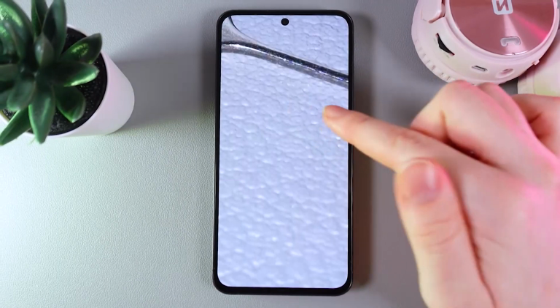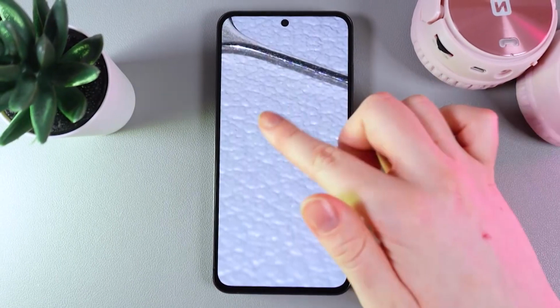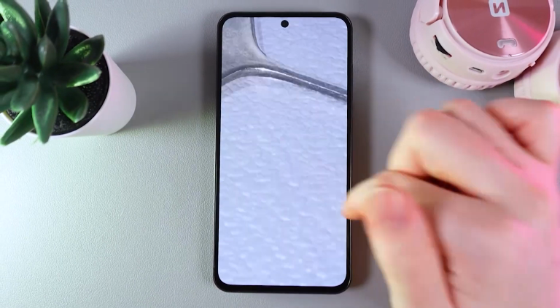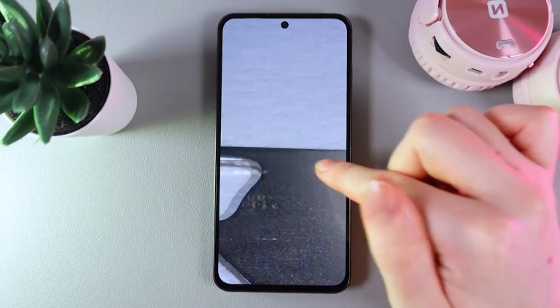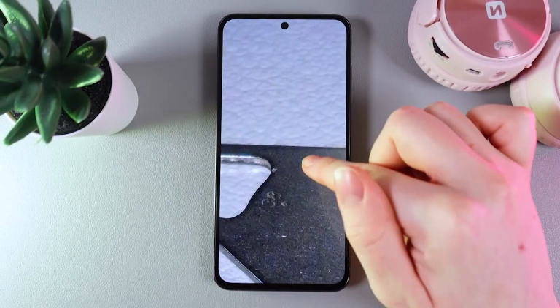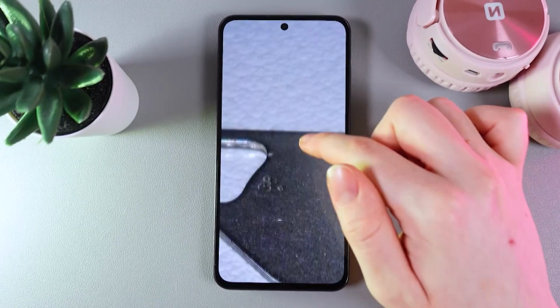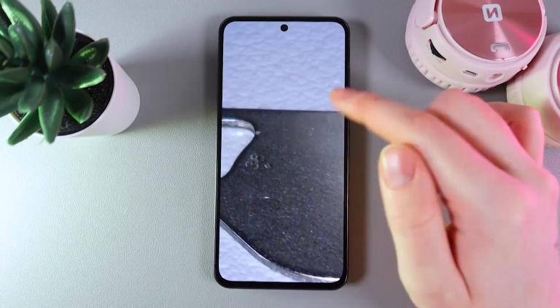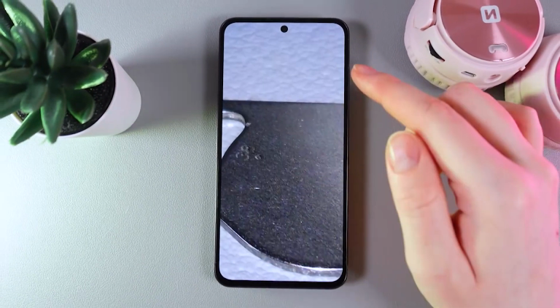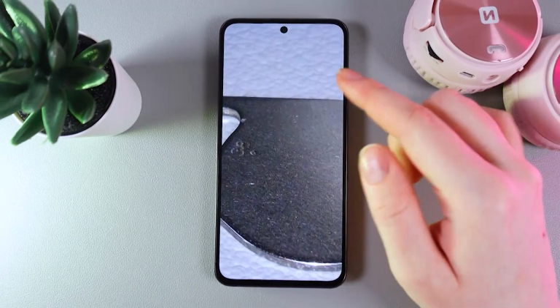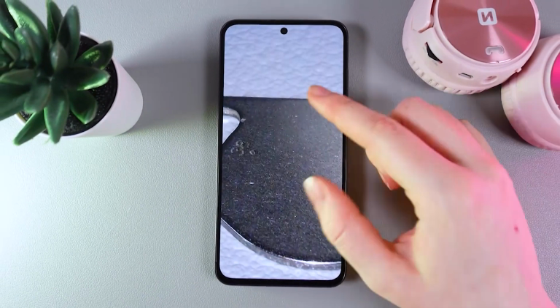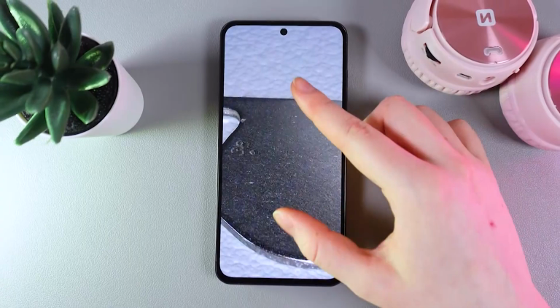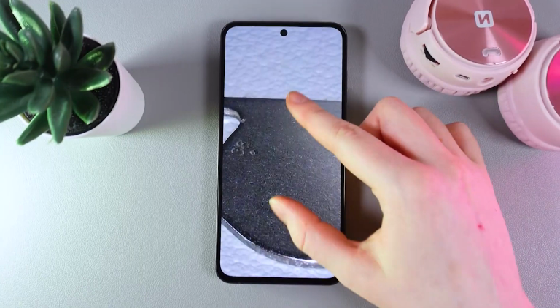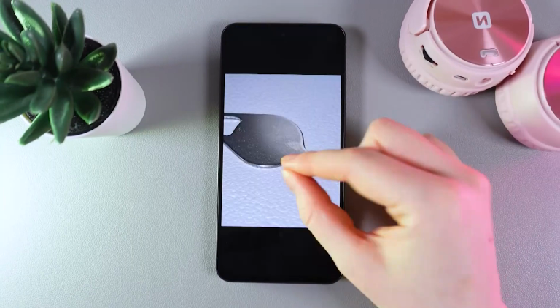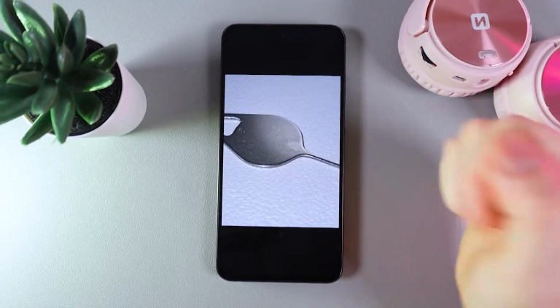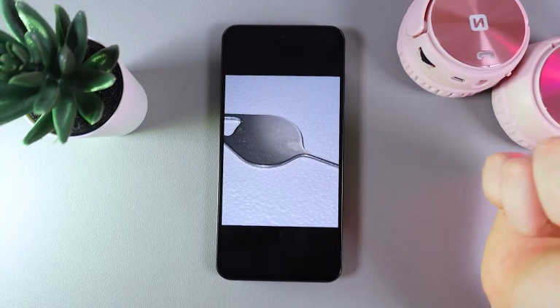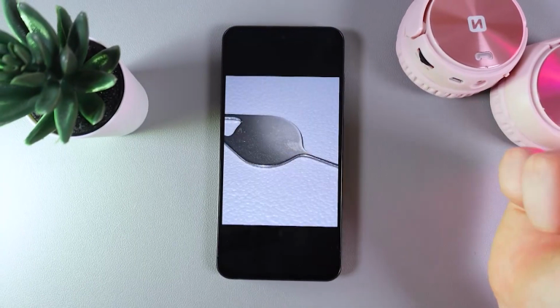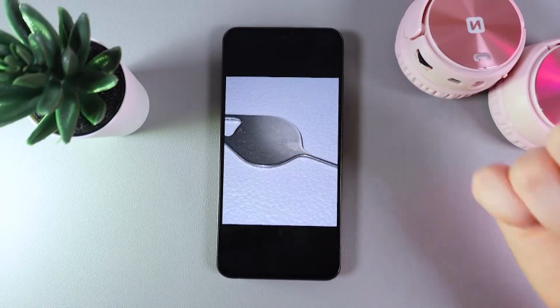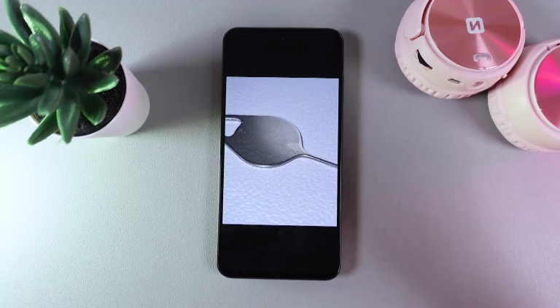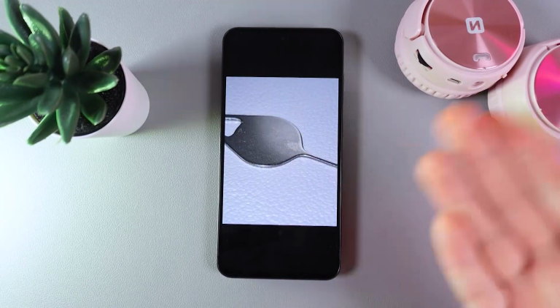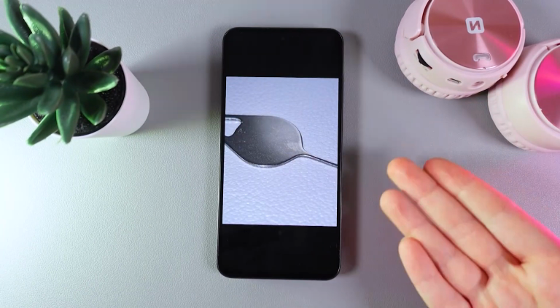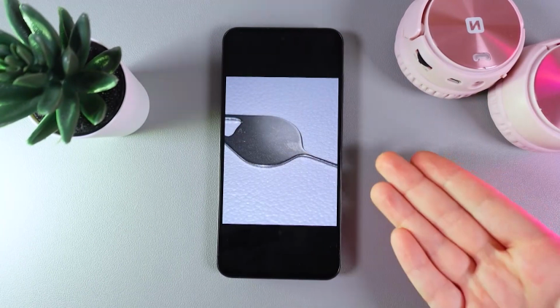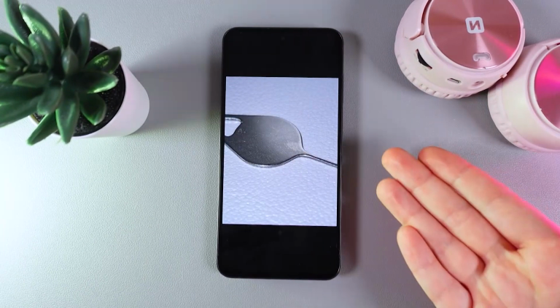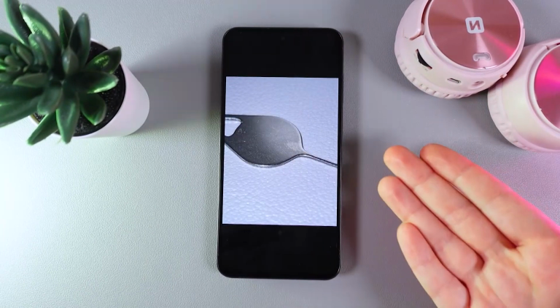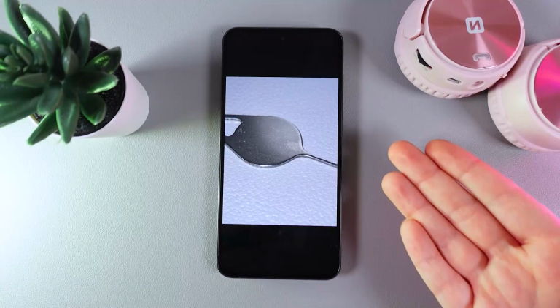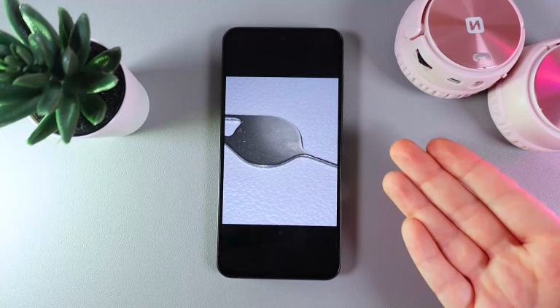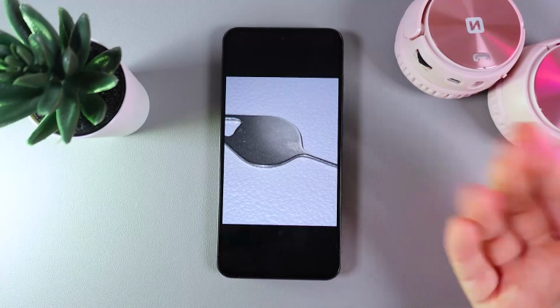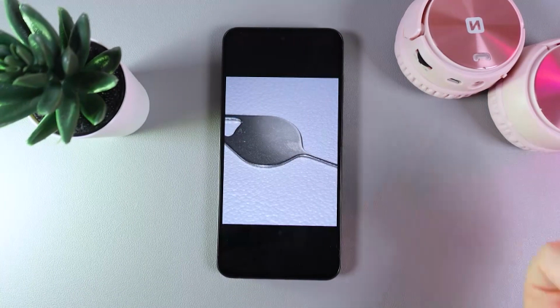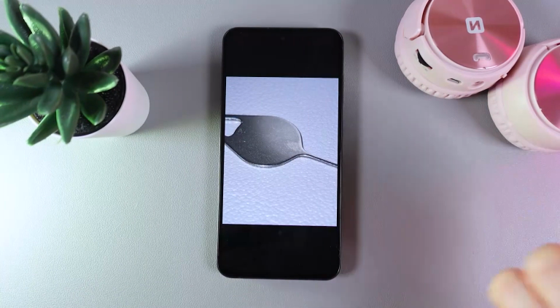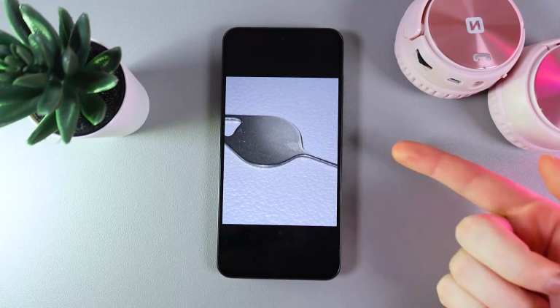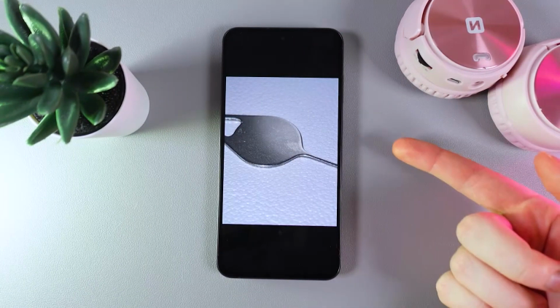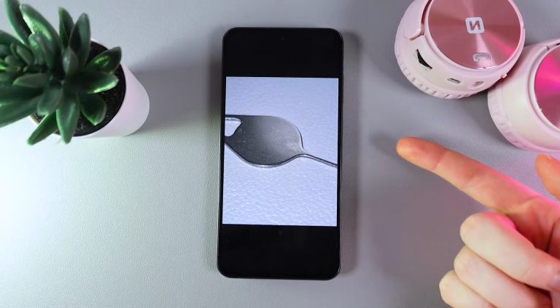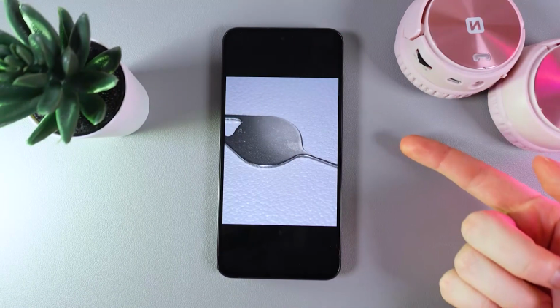And this is how you make macro photos. I hope this video helped. Thanks for watching.